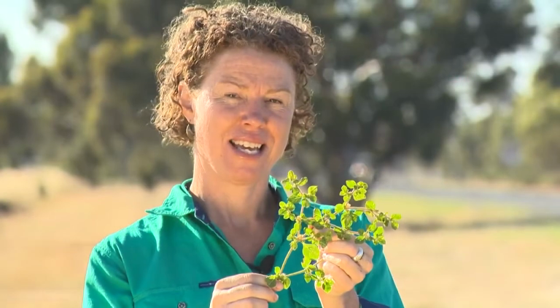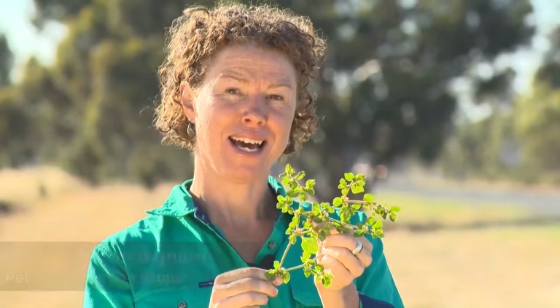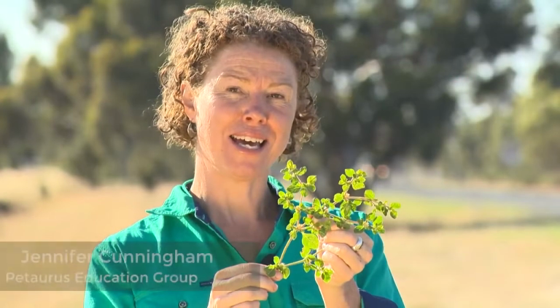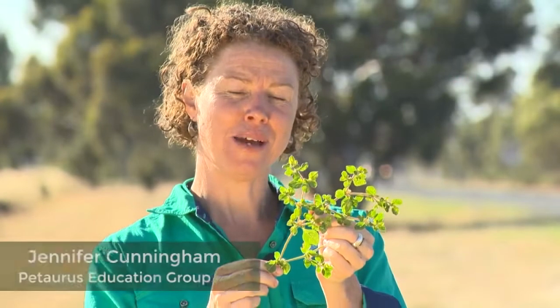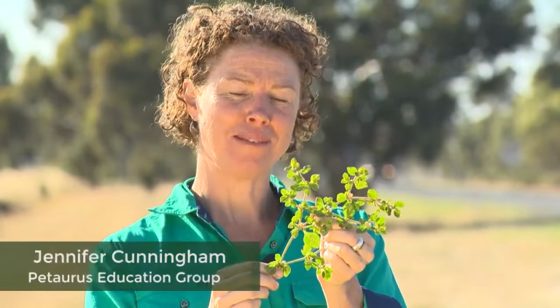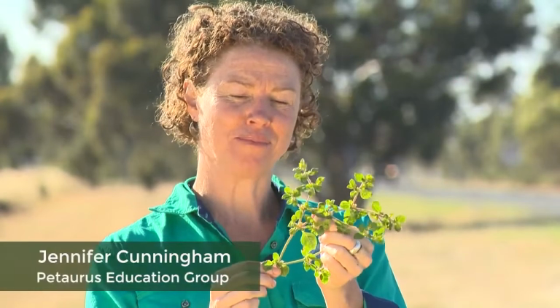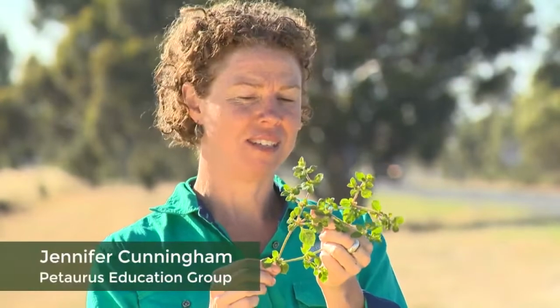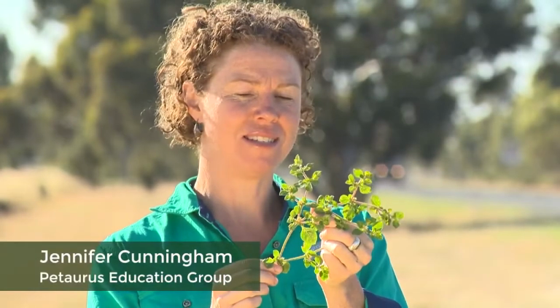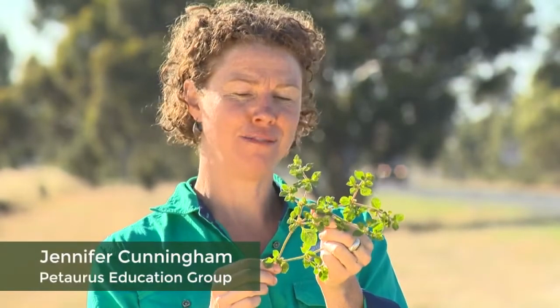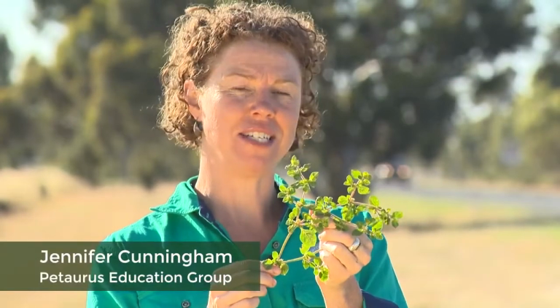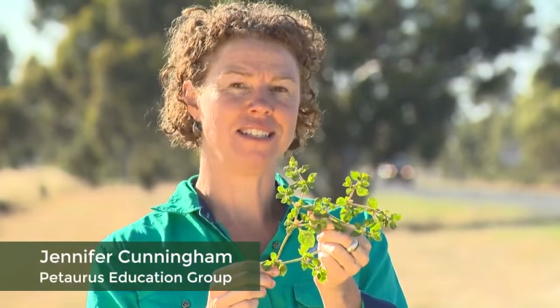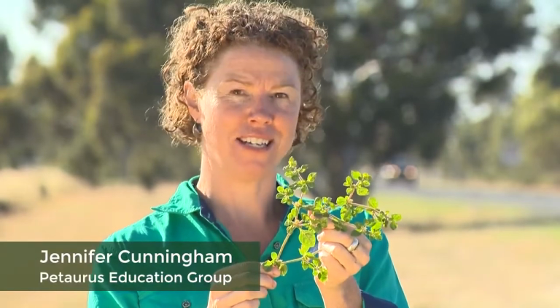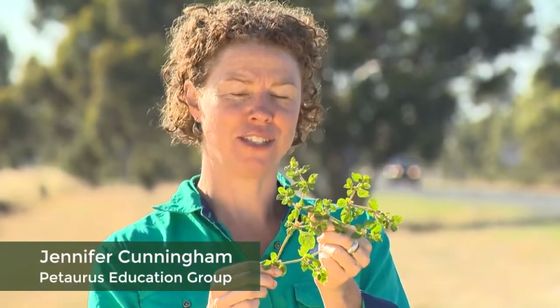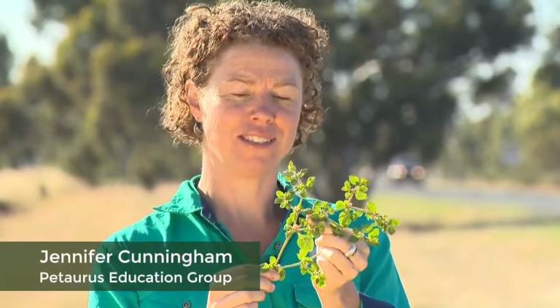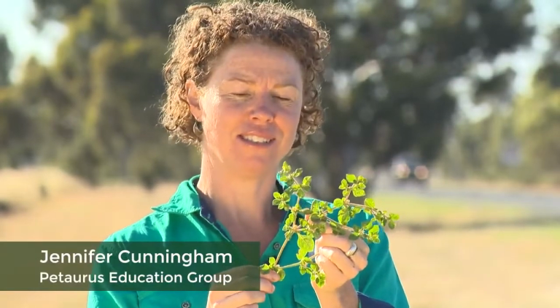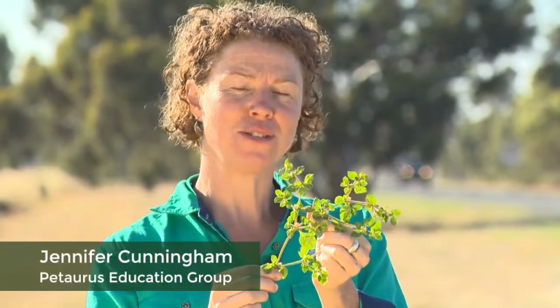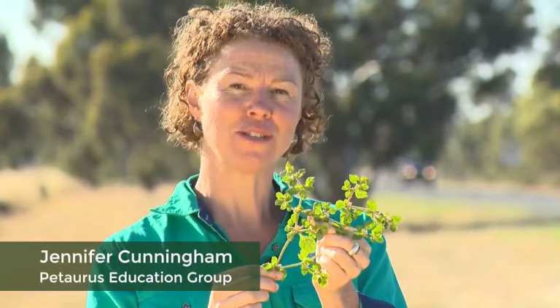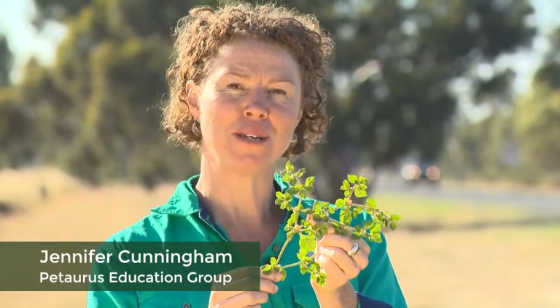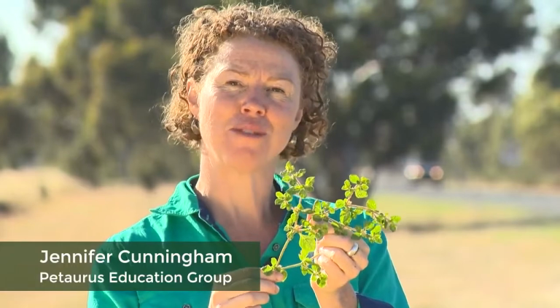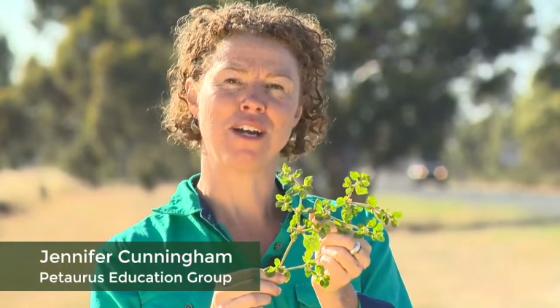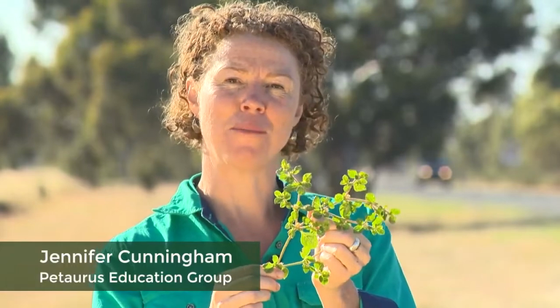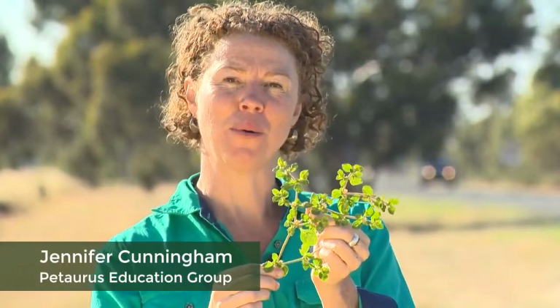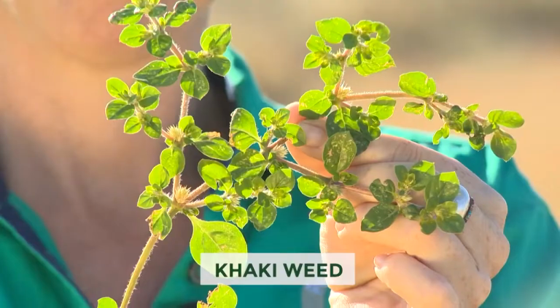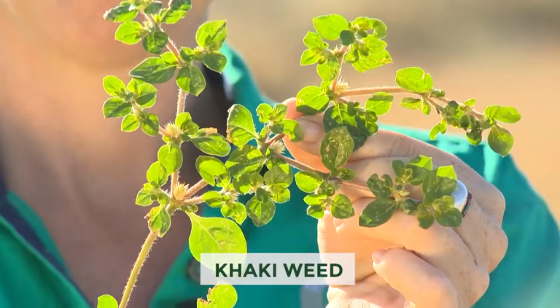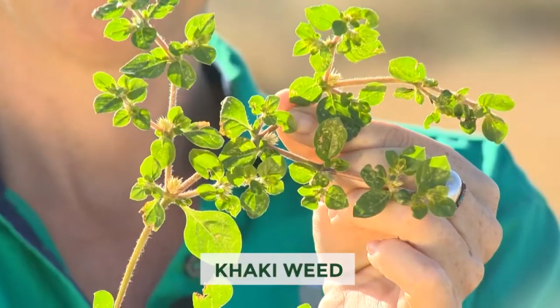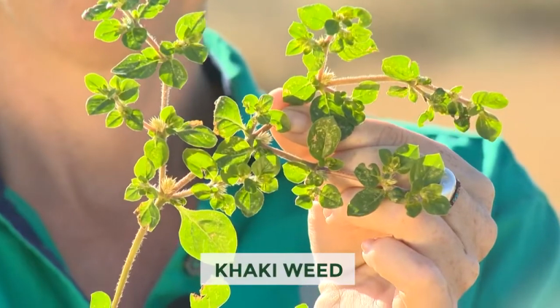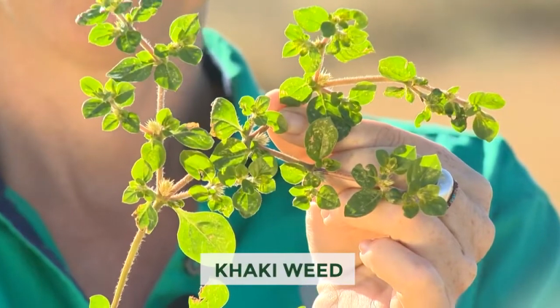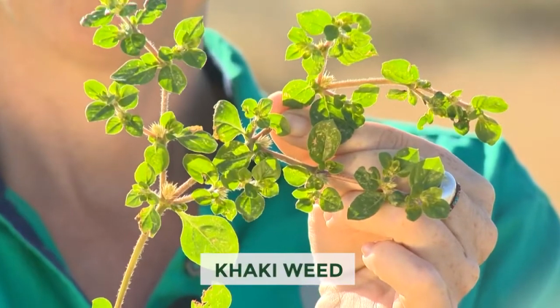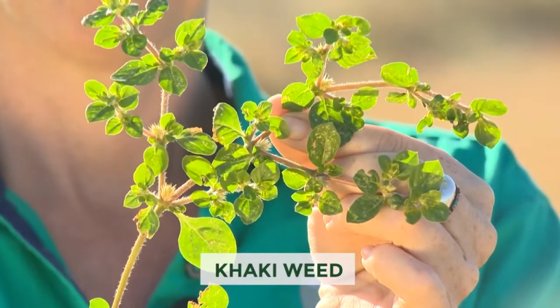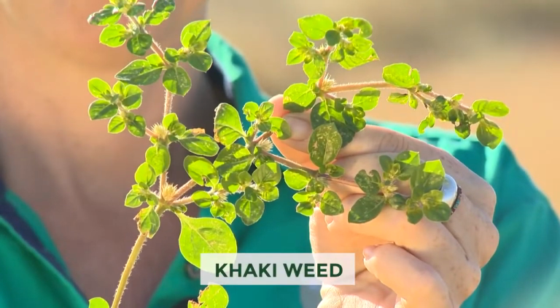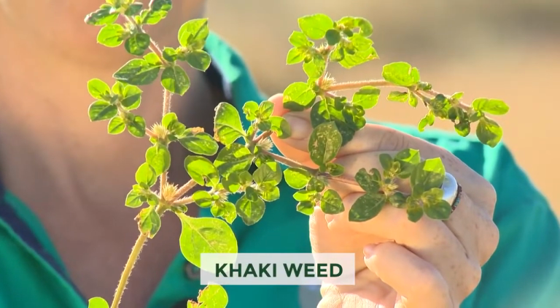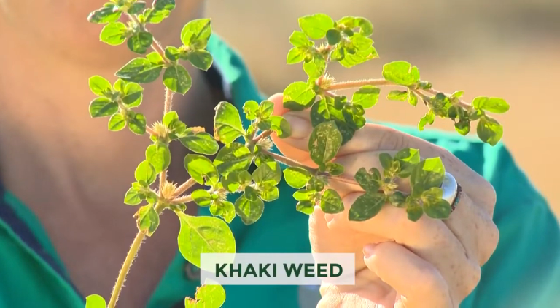Car keyweed. This stuff is dangerous. Let's talk to Tim to find out more. Thanks Jen. Yes, this is car keyweed.